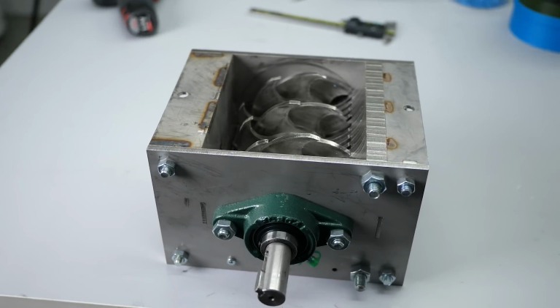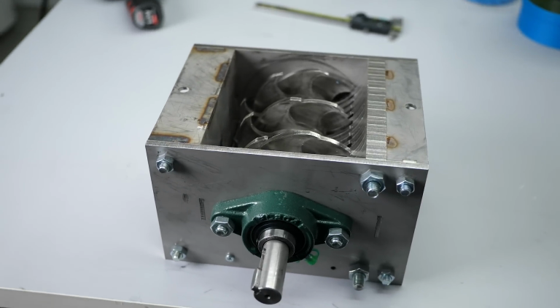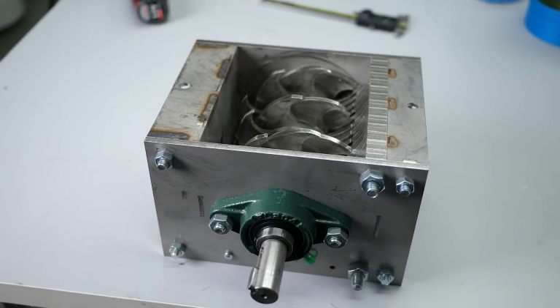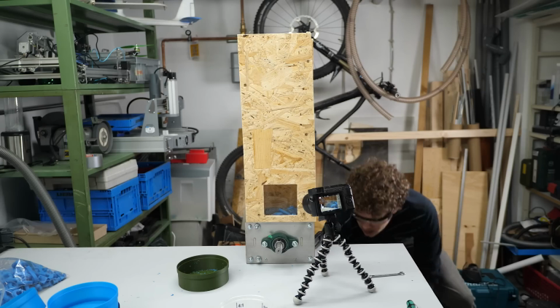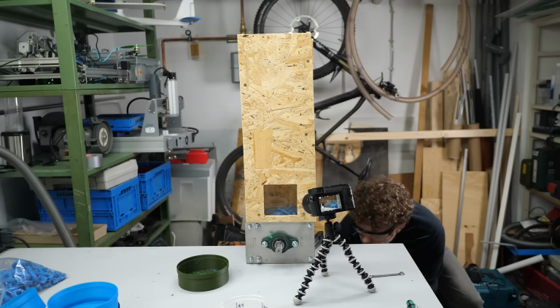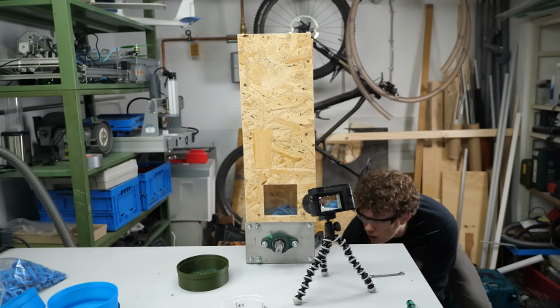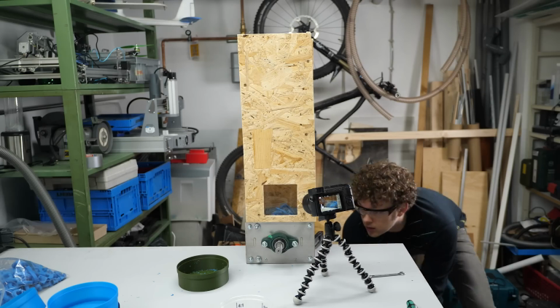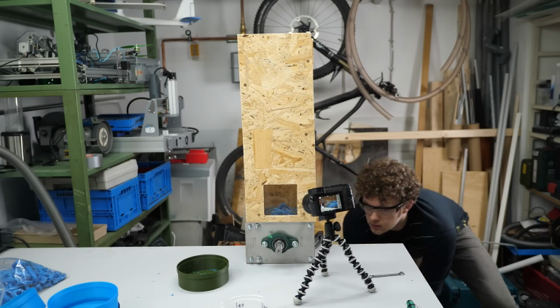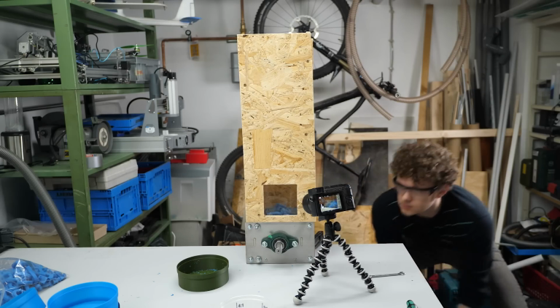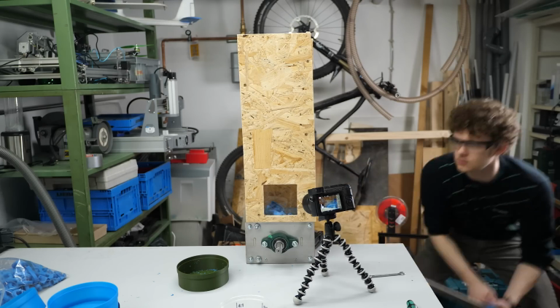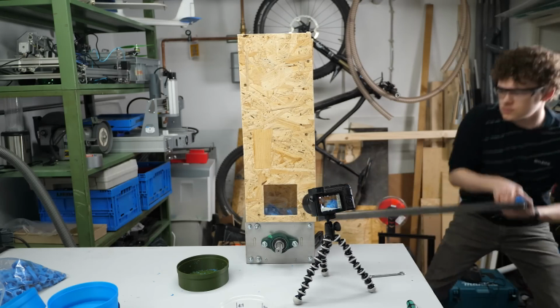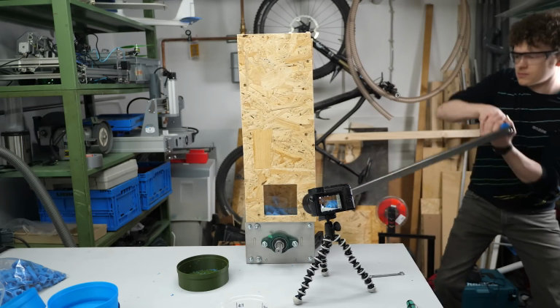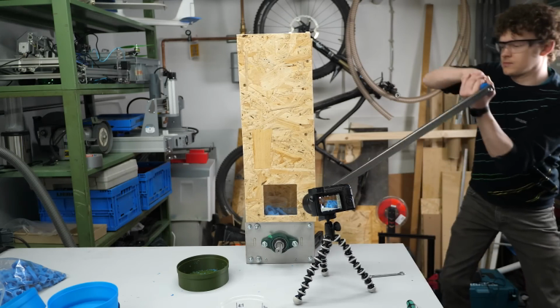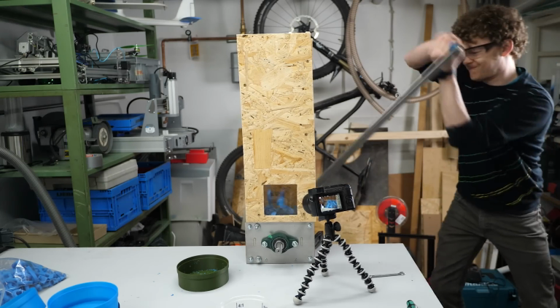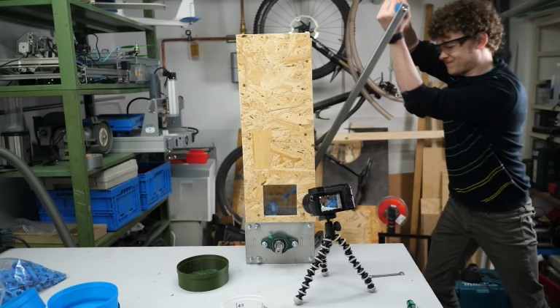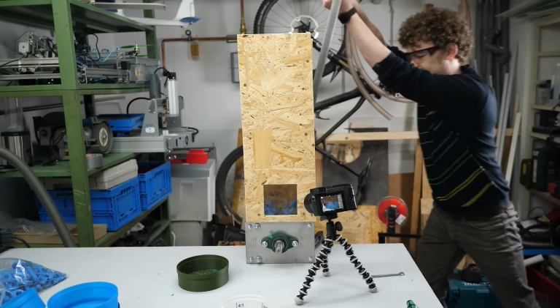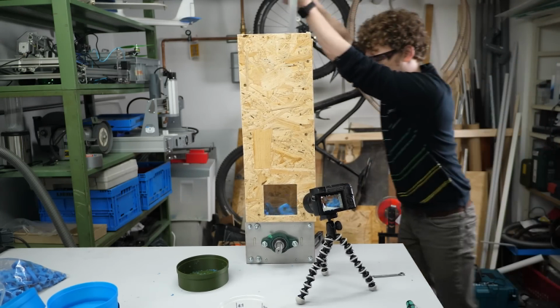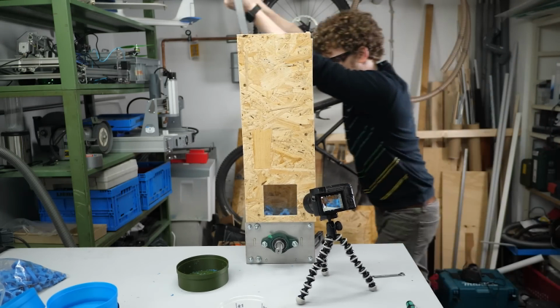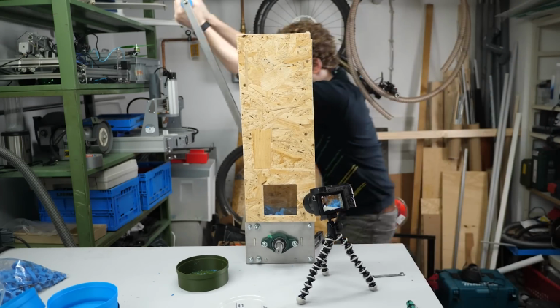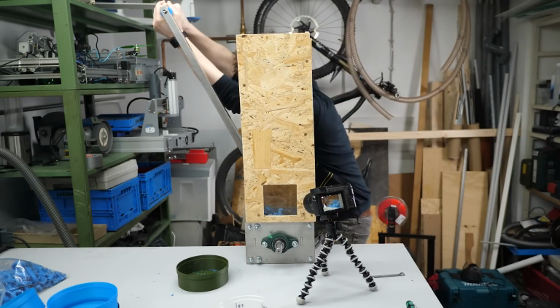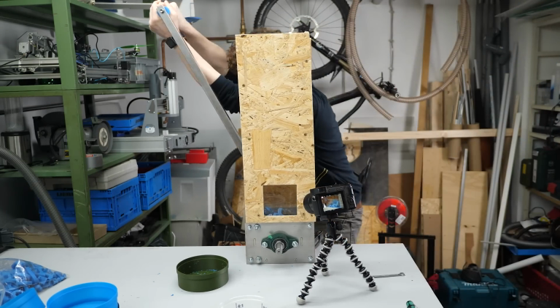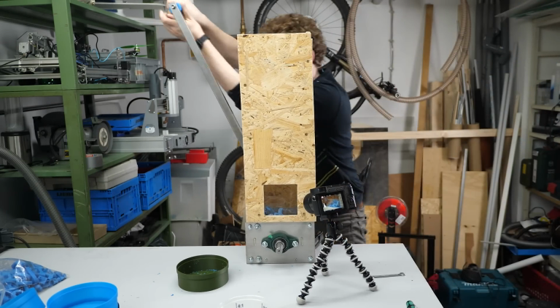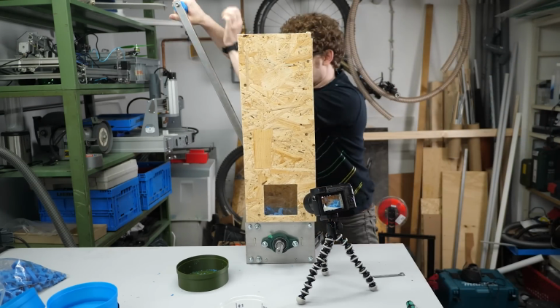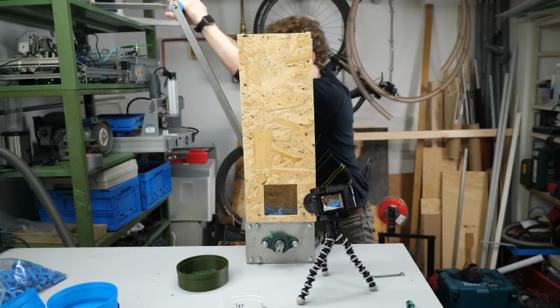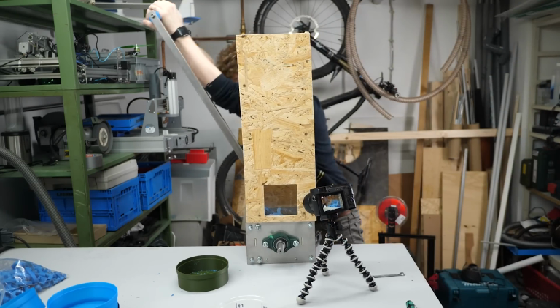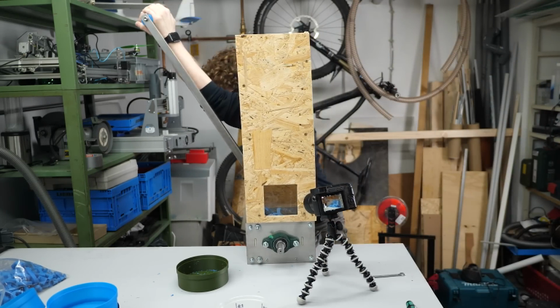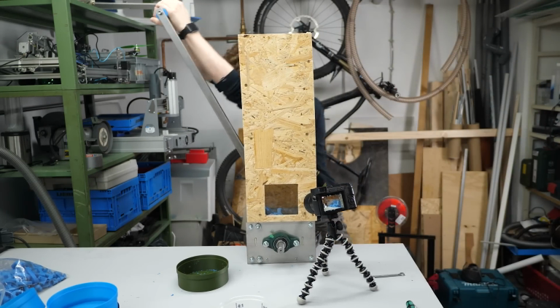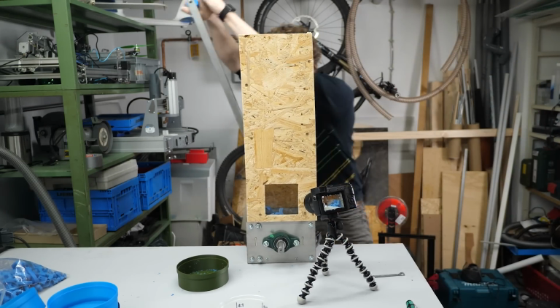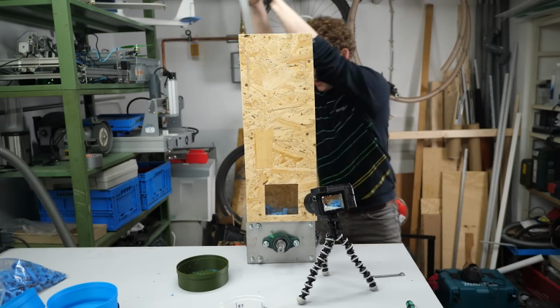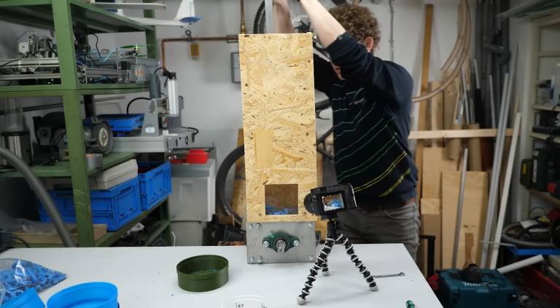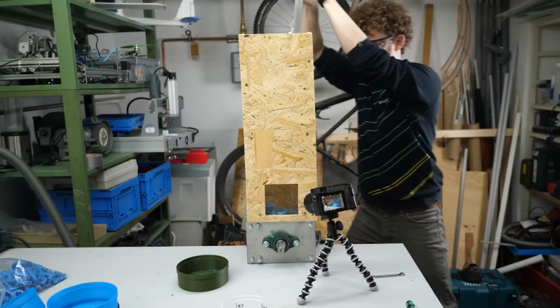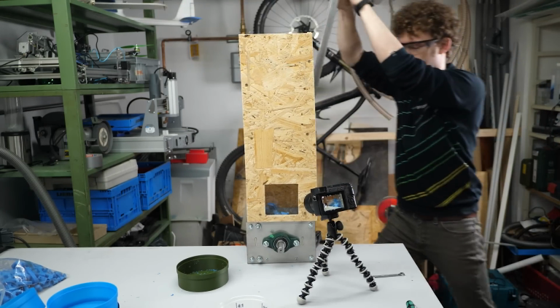Since I'm lacking space, I tried to make it hand-powered, which was a bit of a challenge.